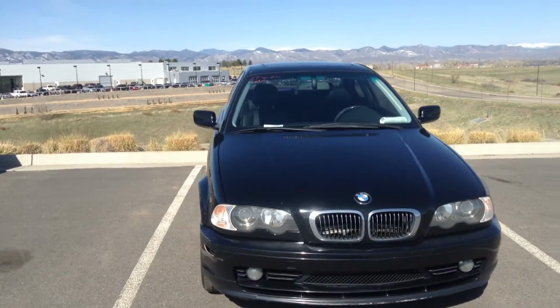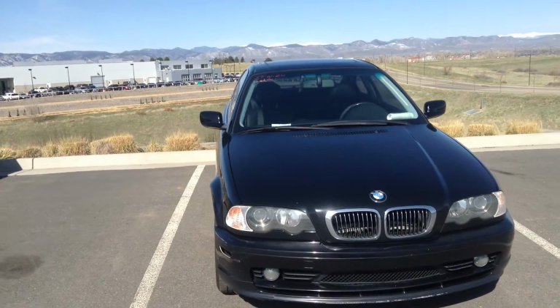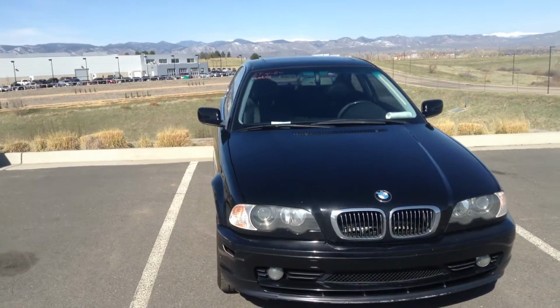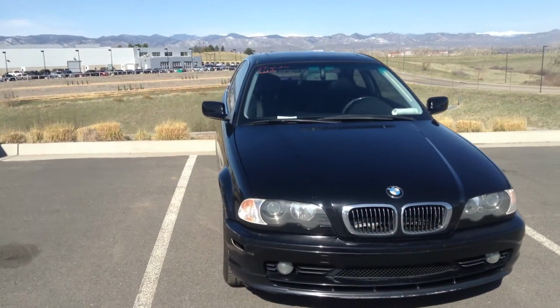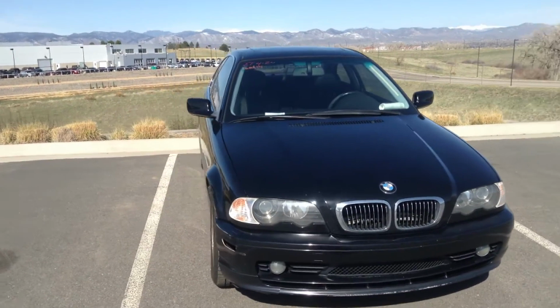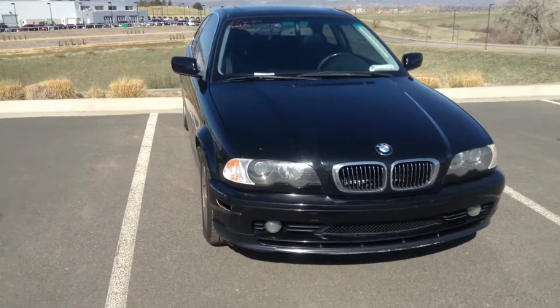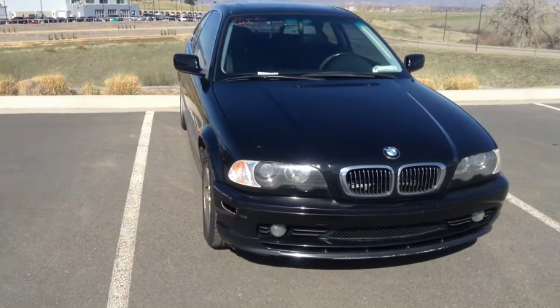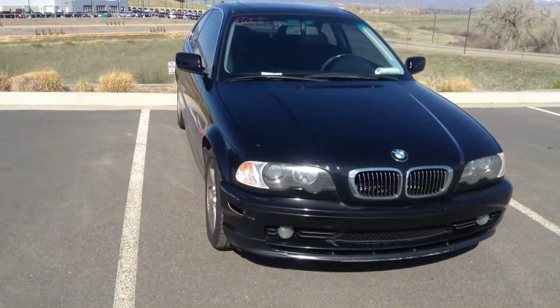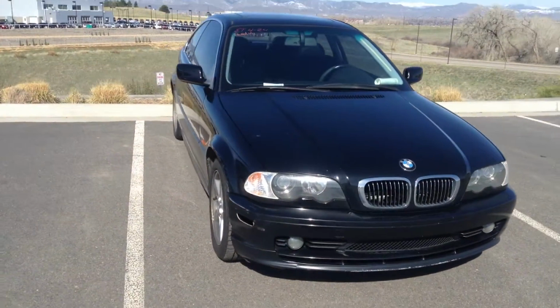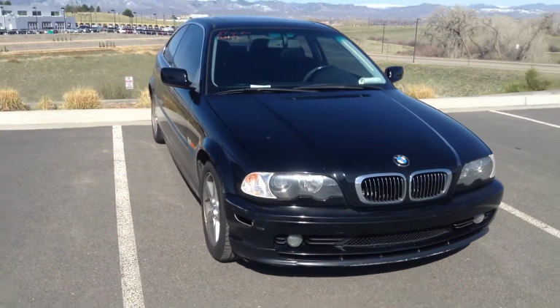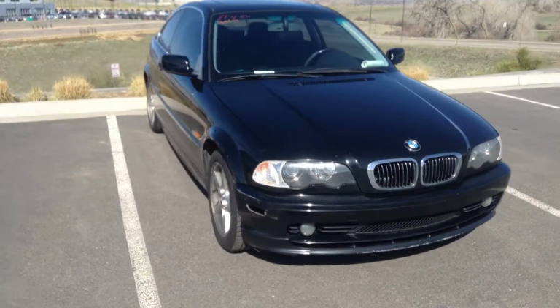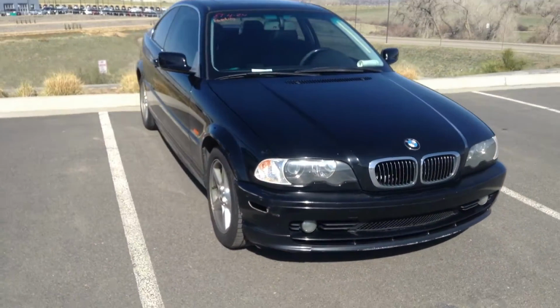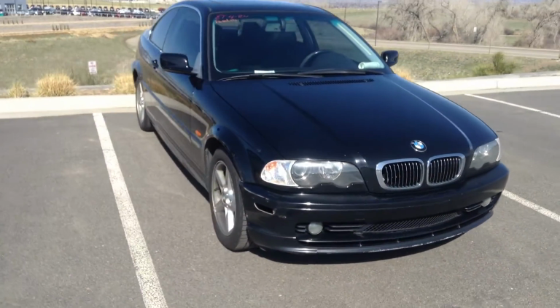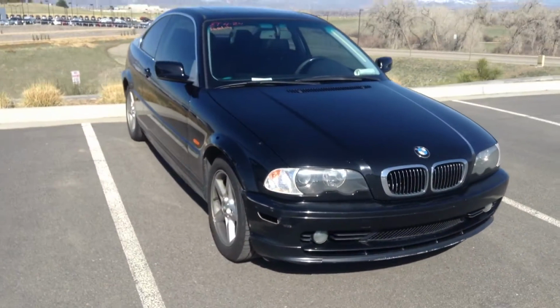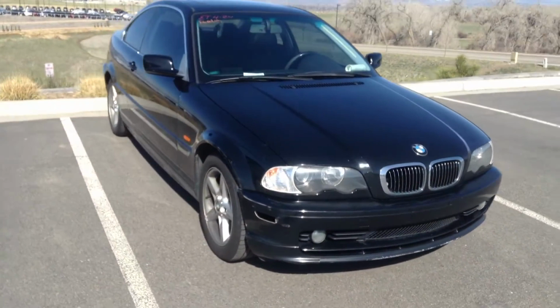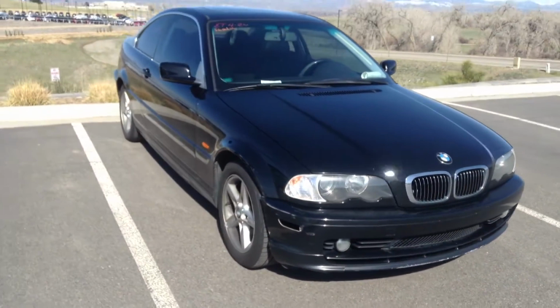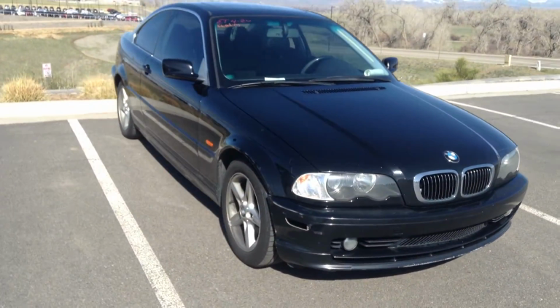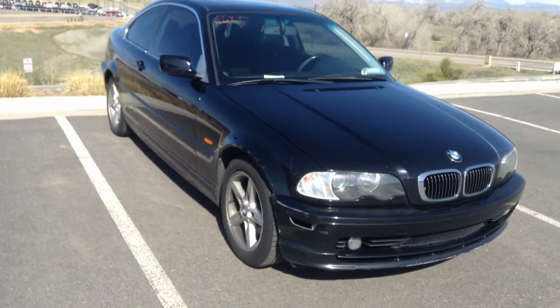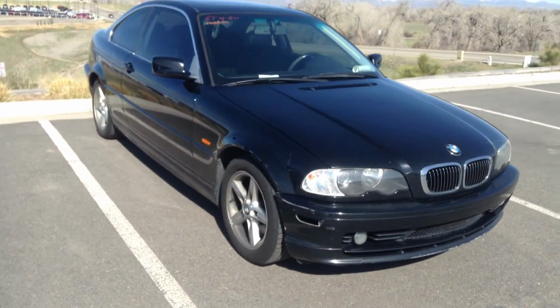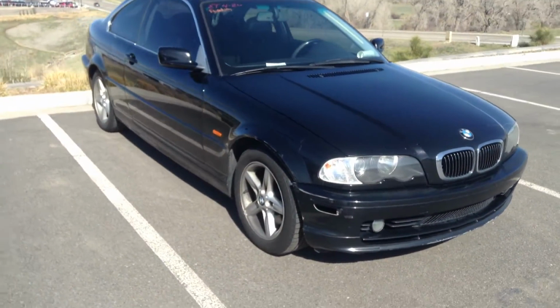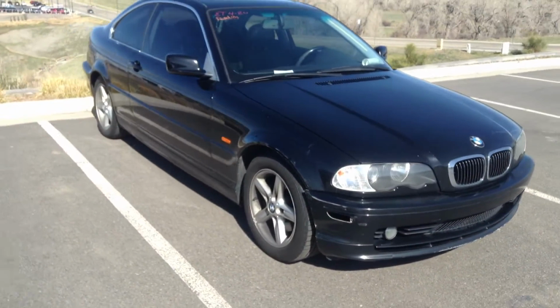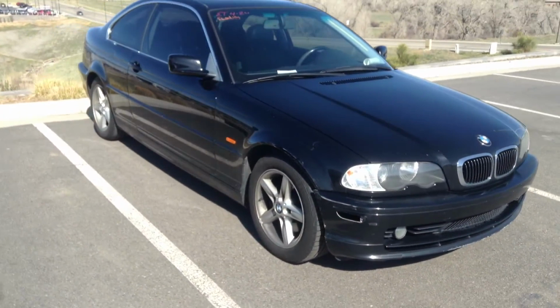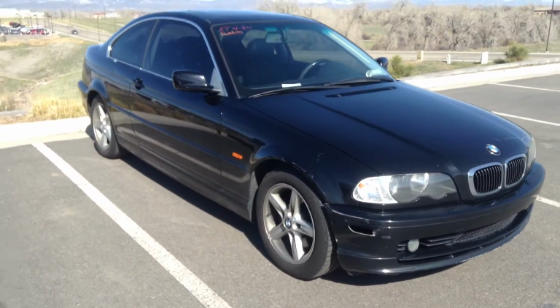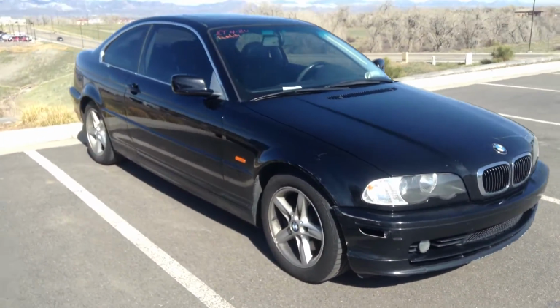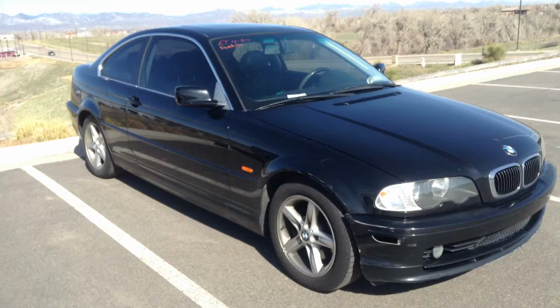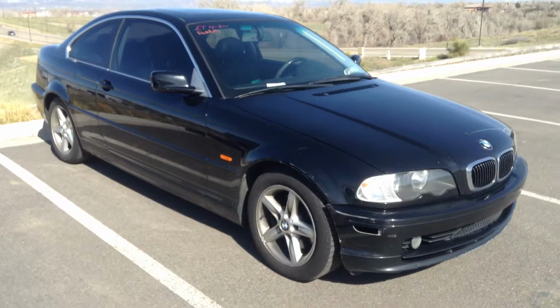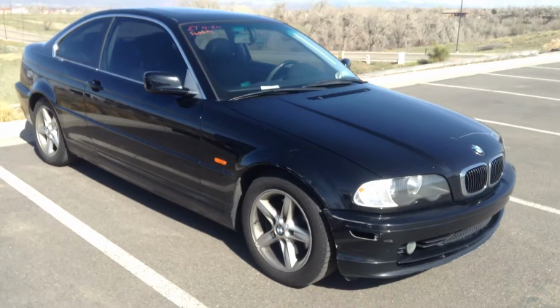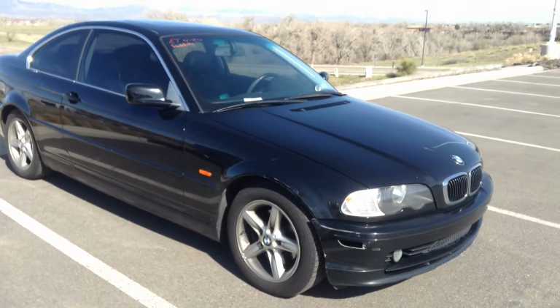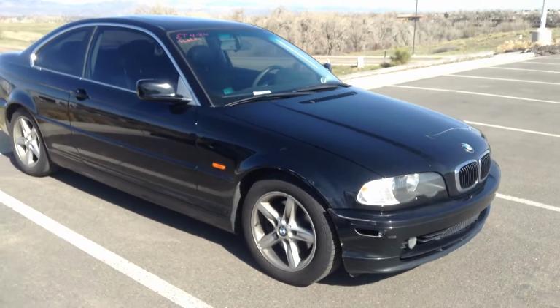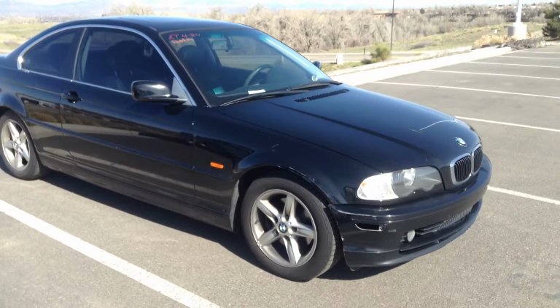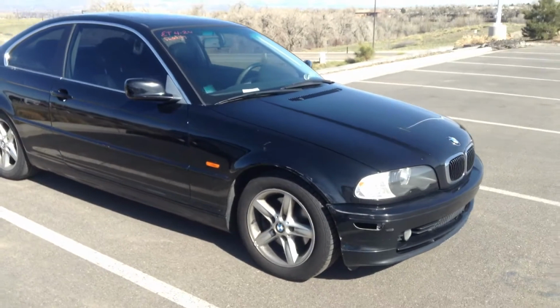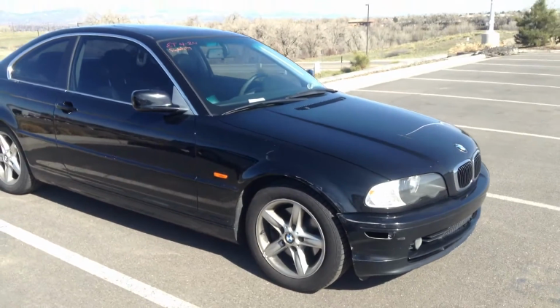The car just came in. It was a trade on a new purchase.